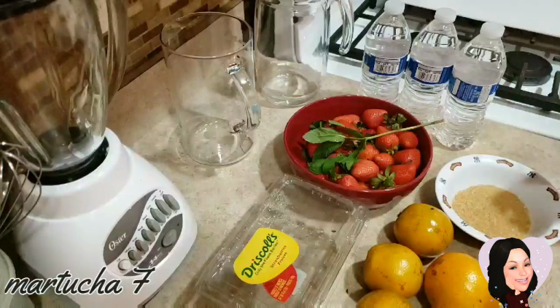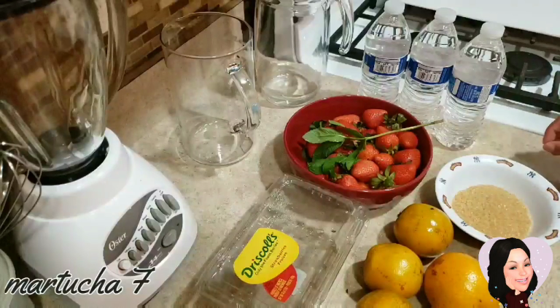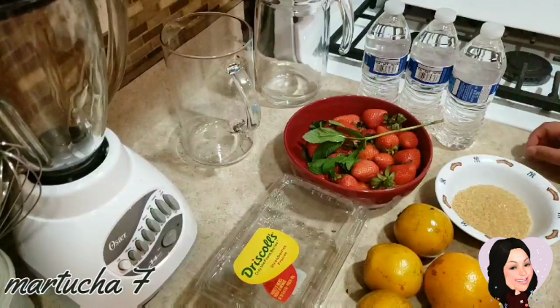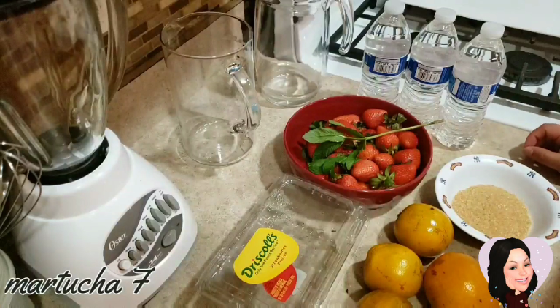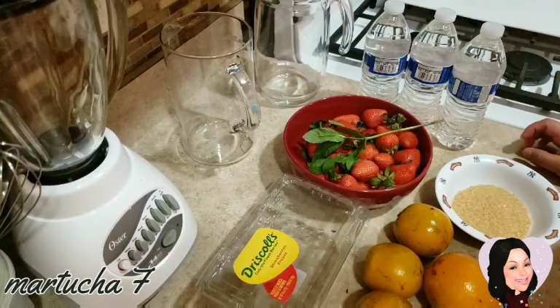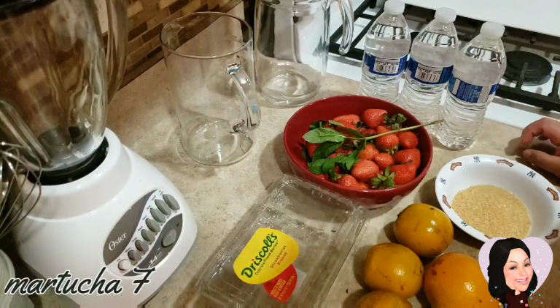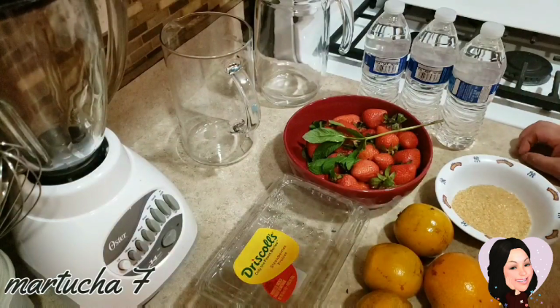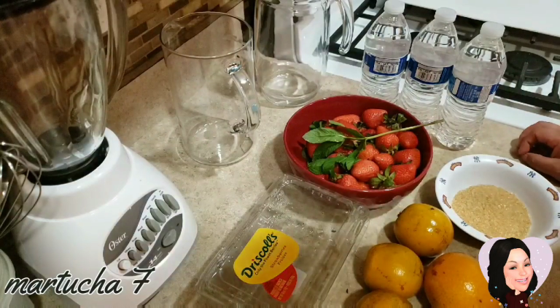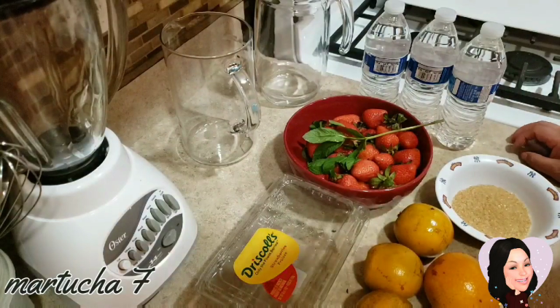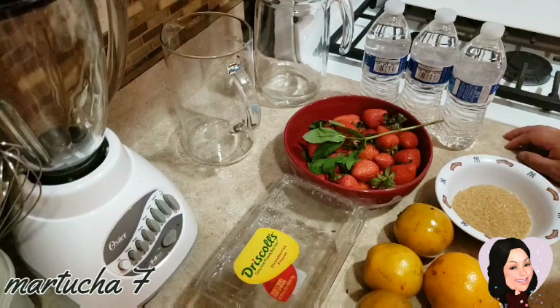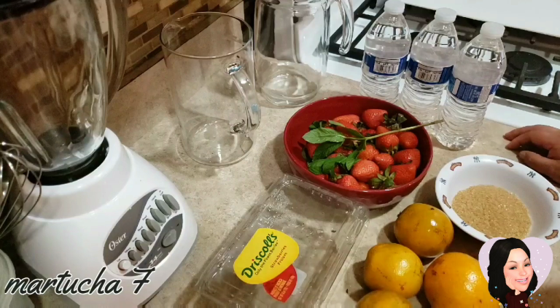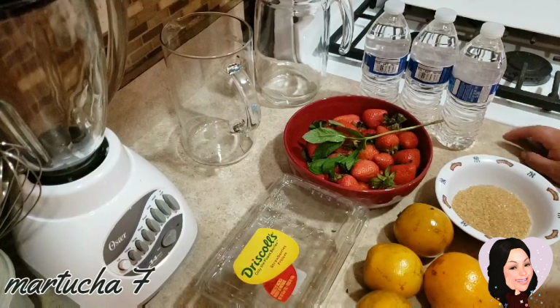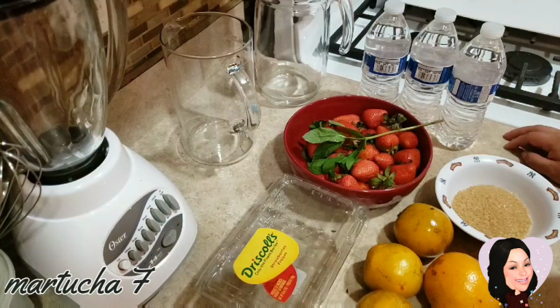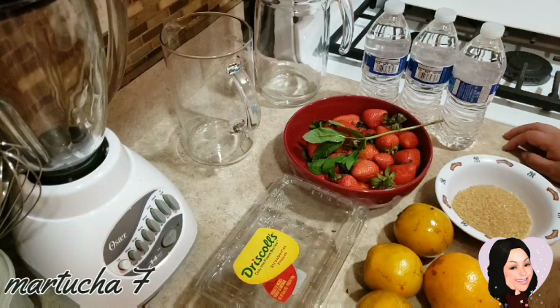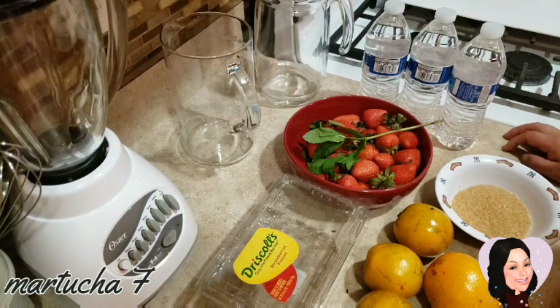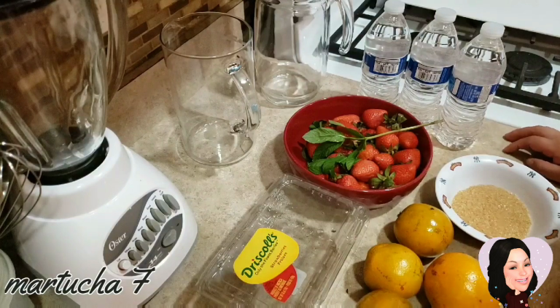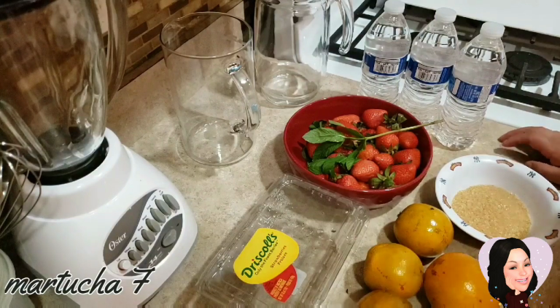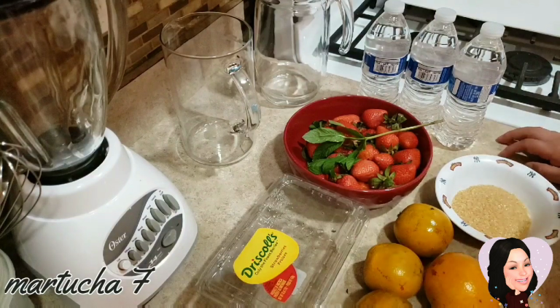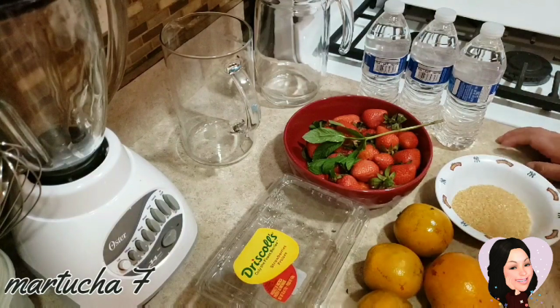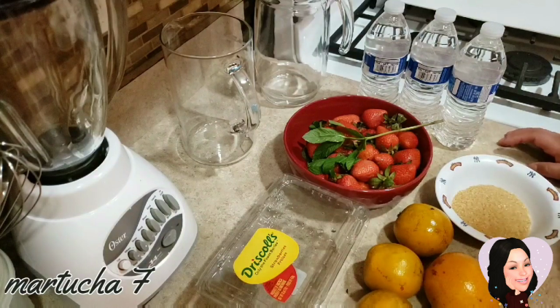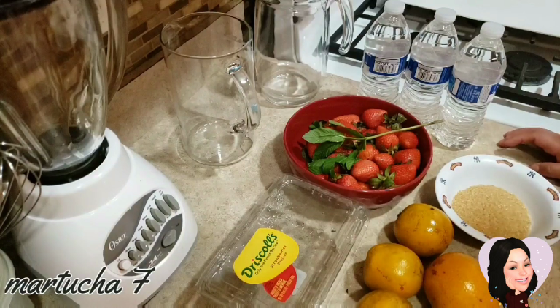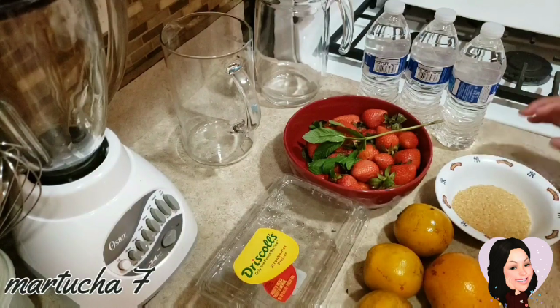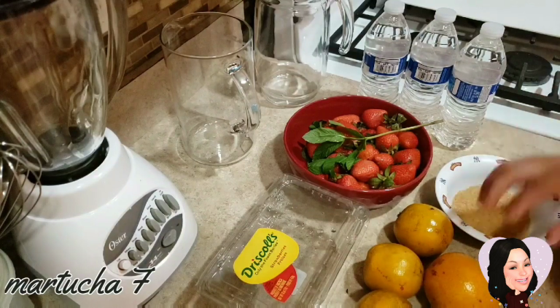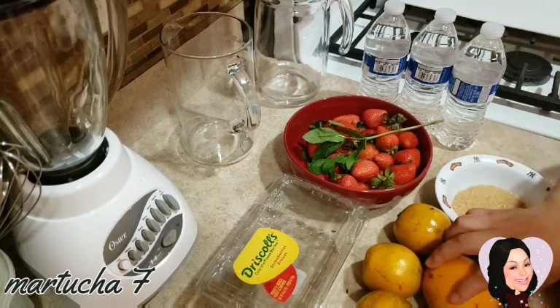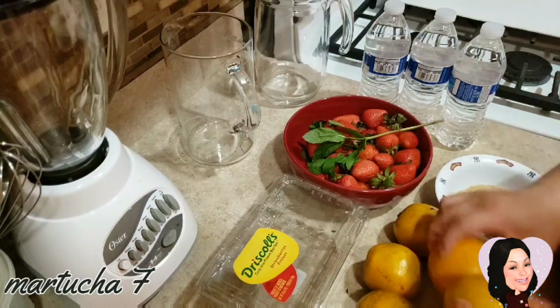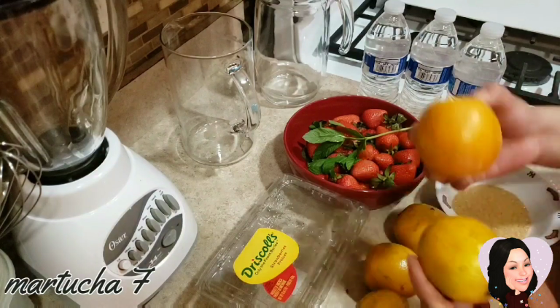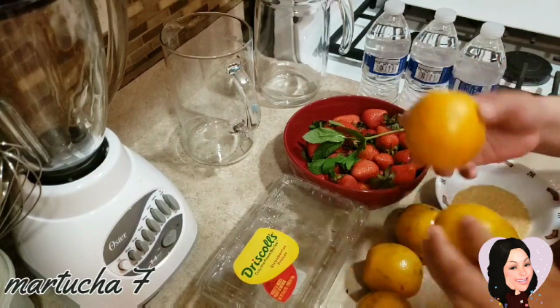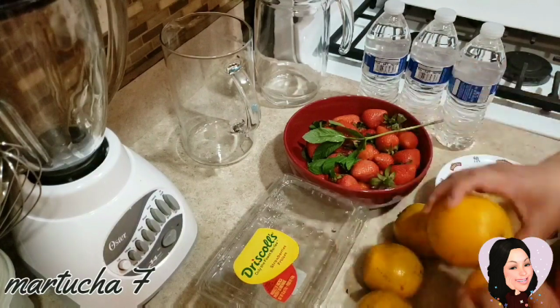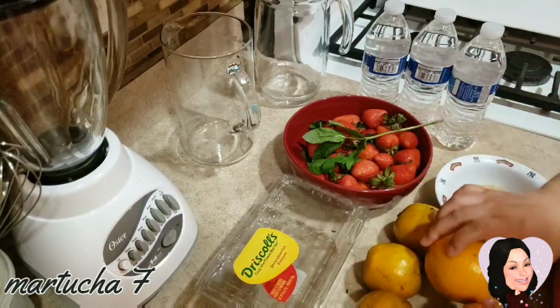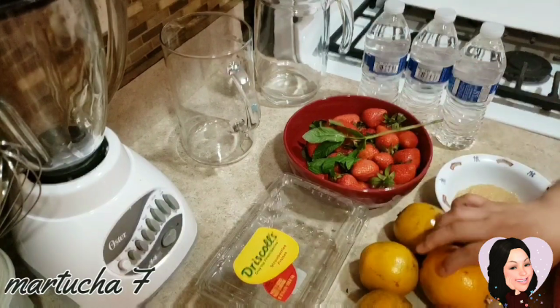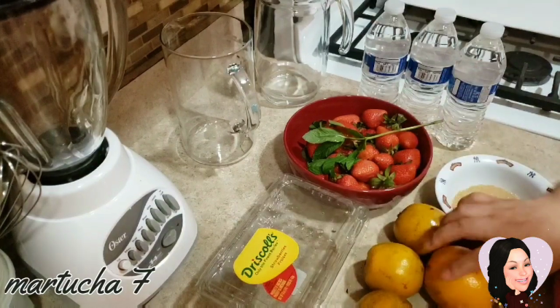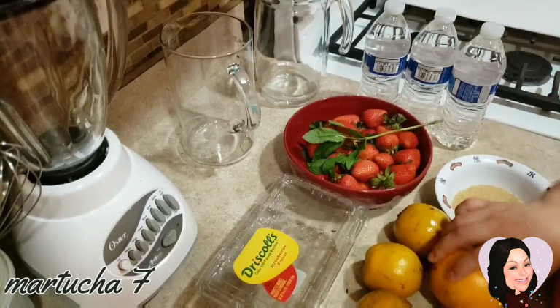Hola amigos, bienvenidos a su canal. El día de hoy vamos a hacer un agua de naranja con fresa.